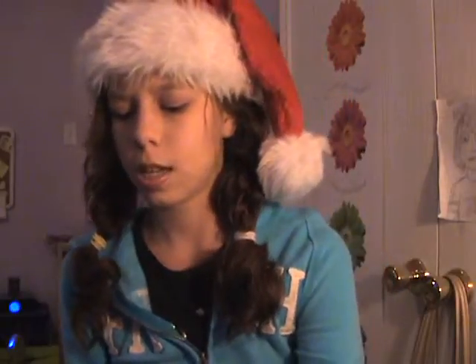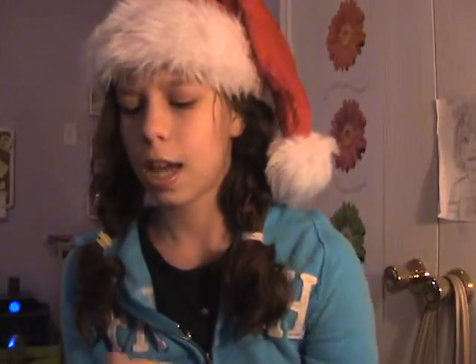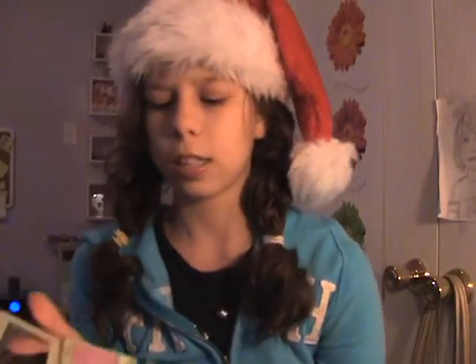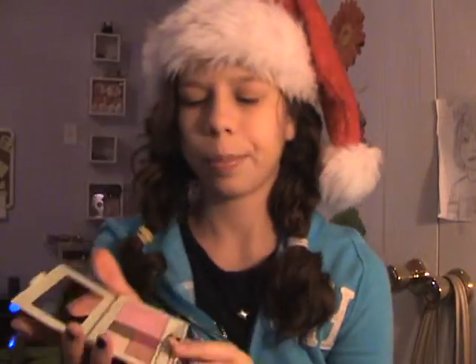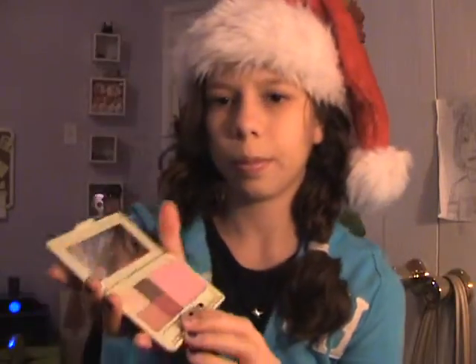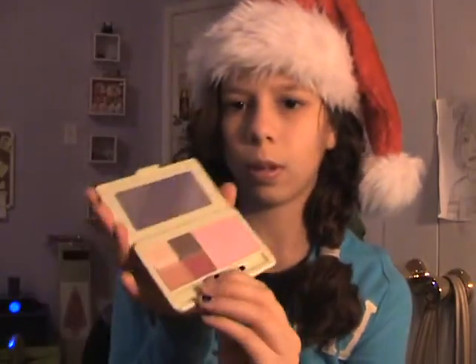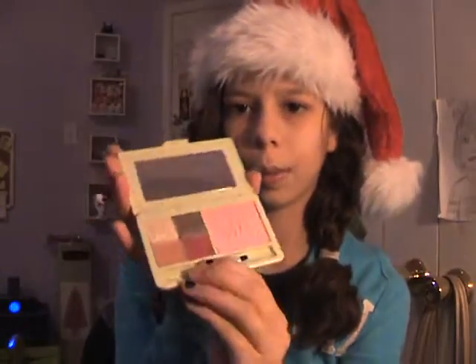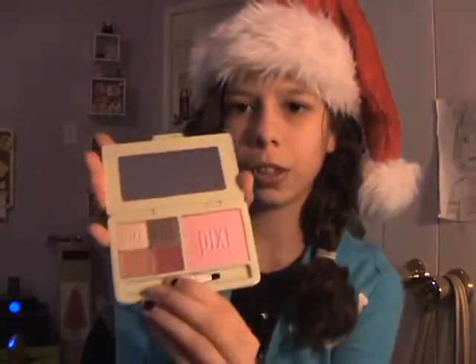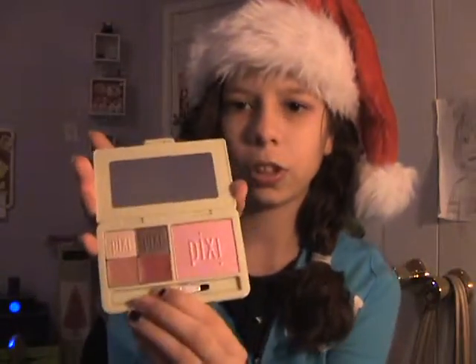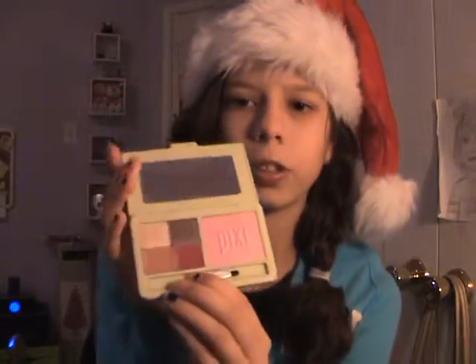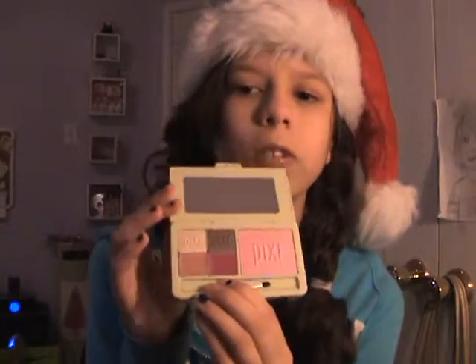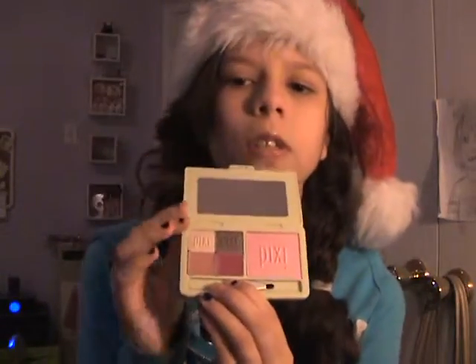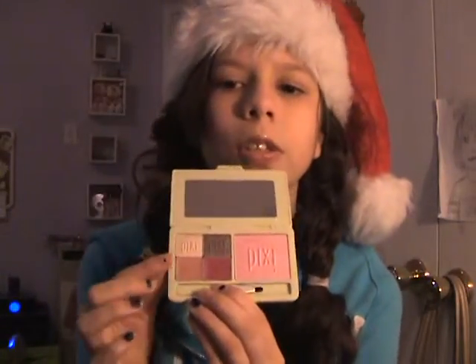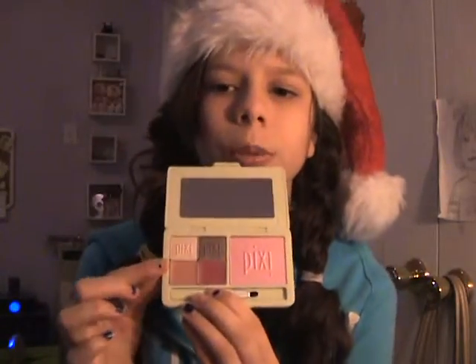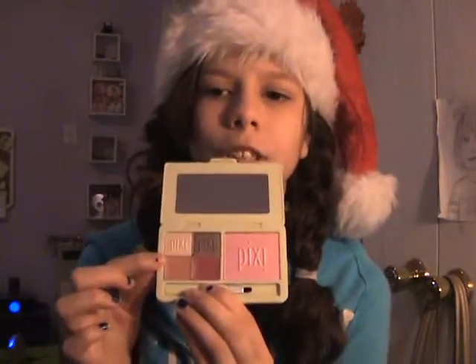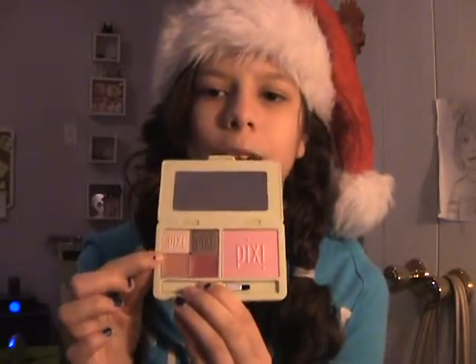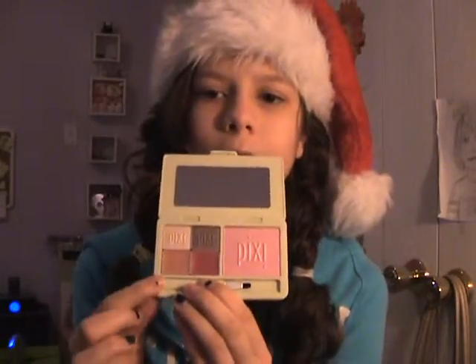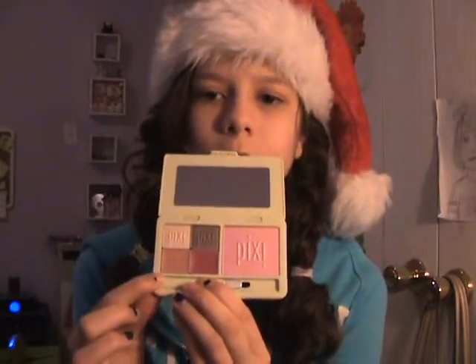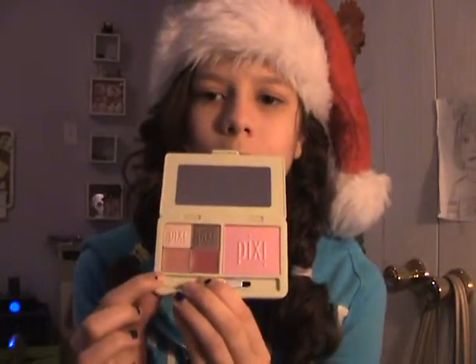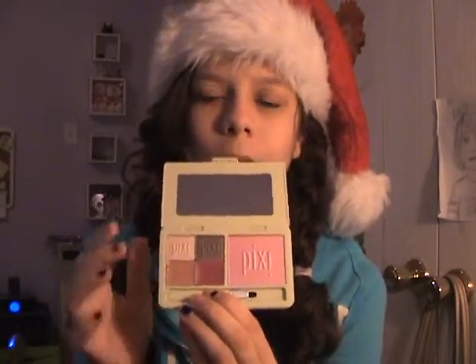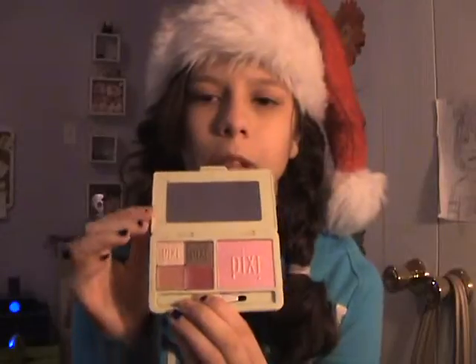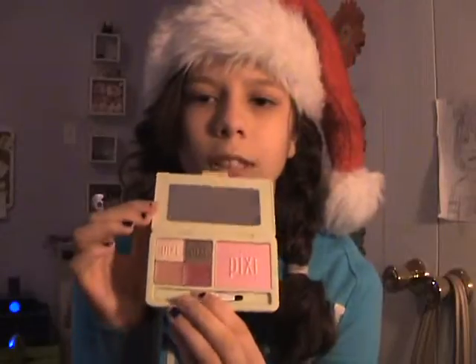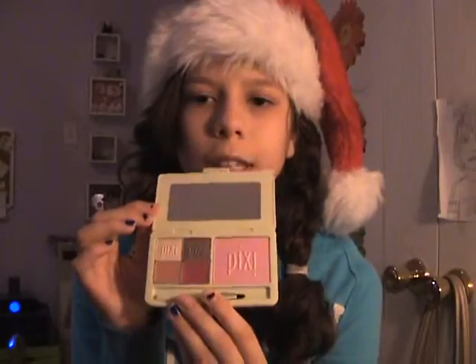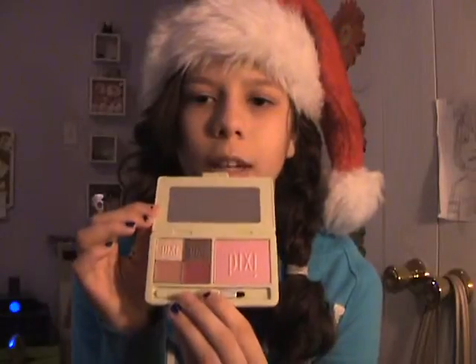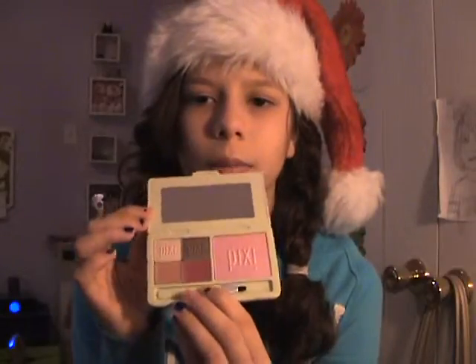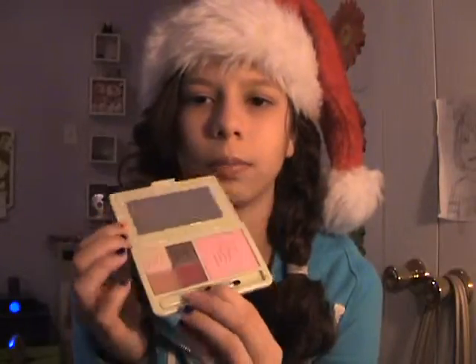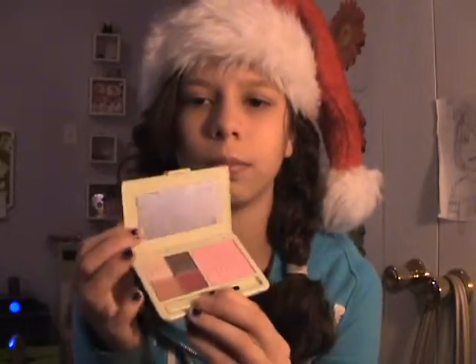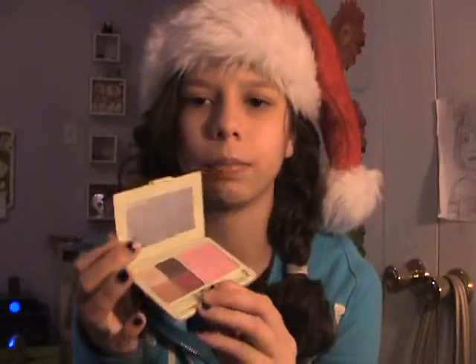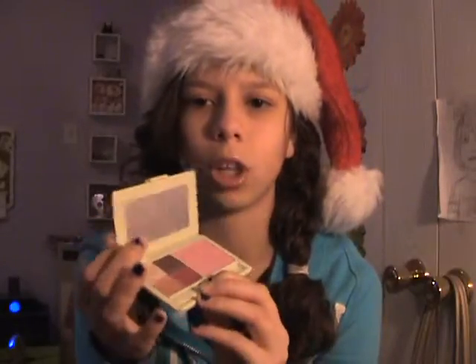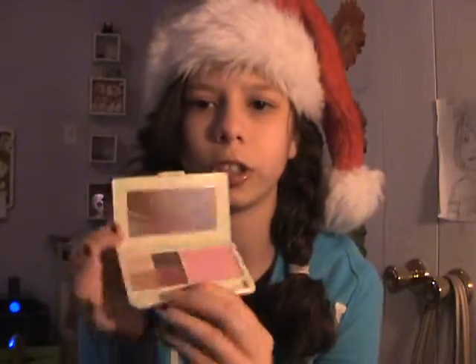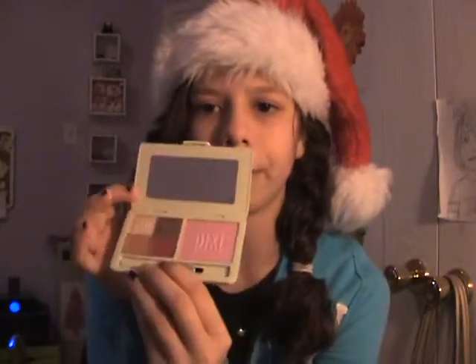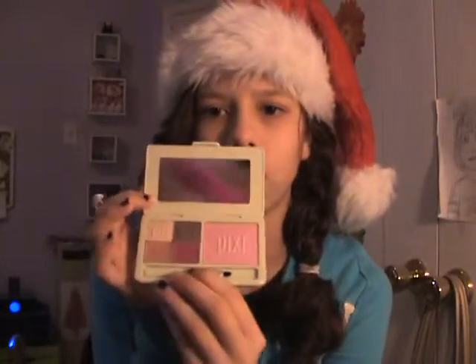It has a brush, two eyeshadows, and two lip glosses, and then another brush, and then a makeup item.